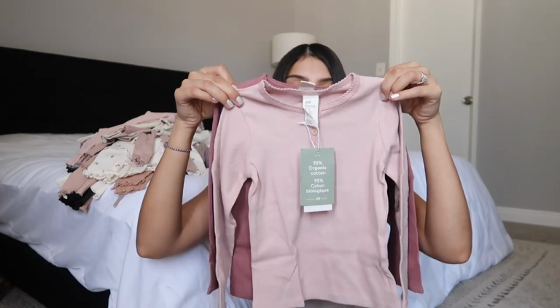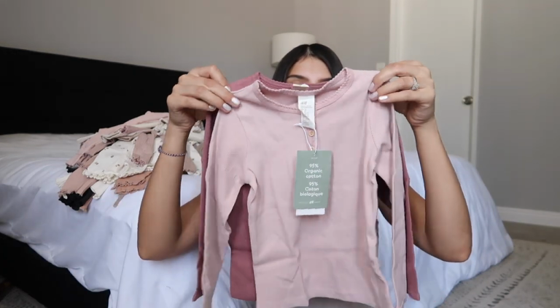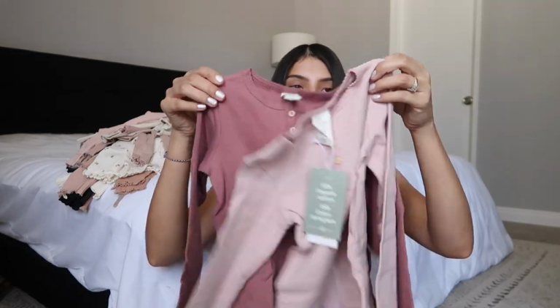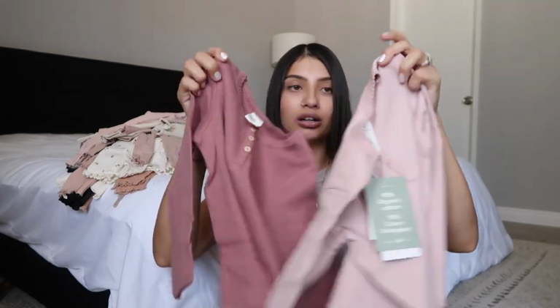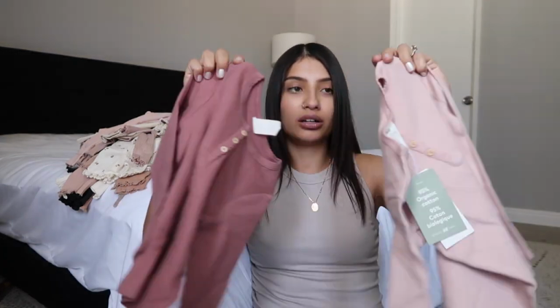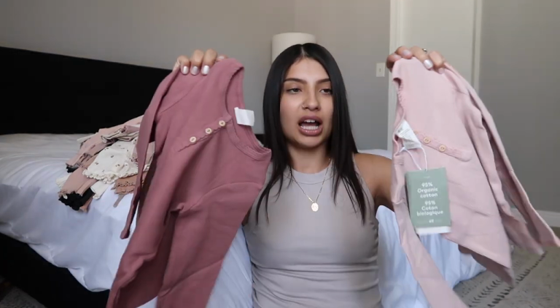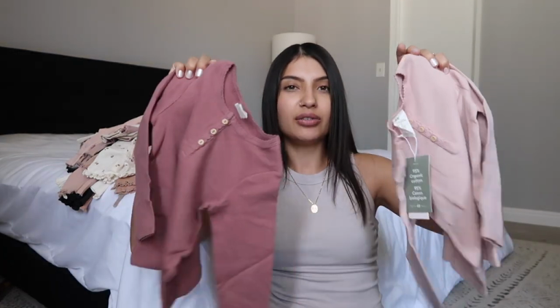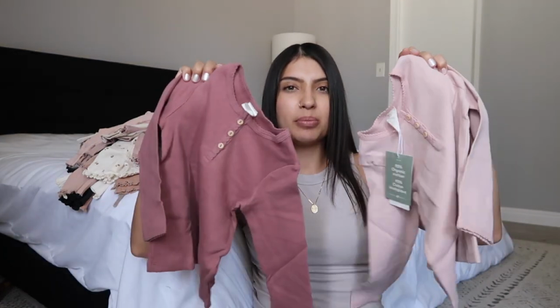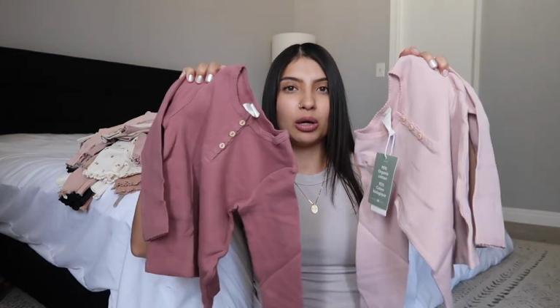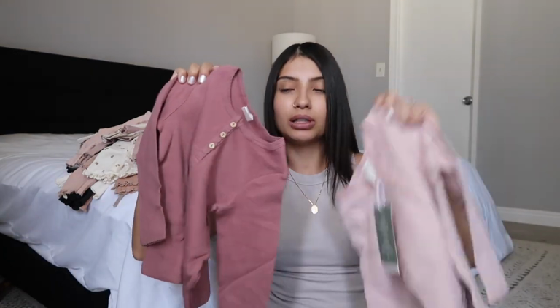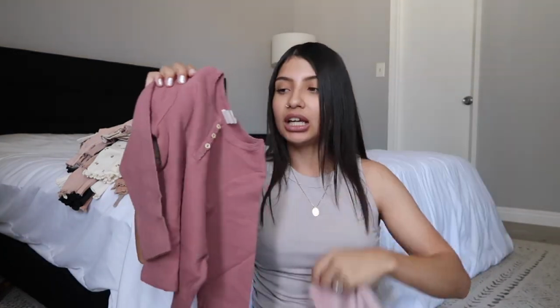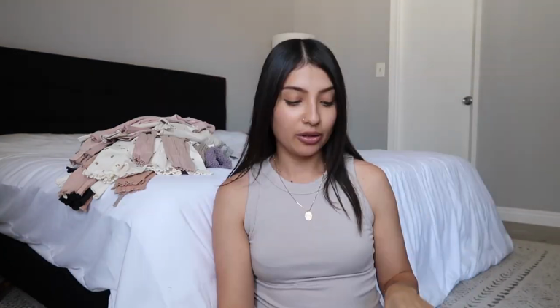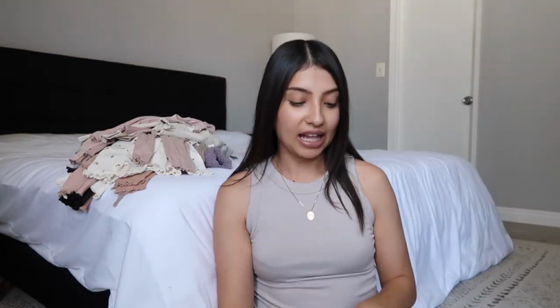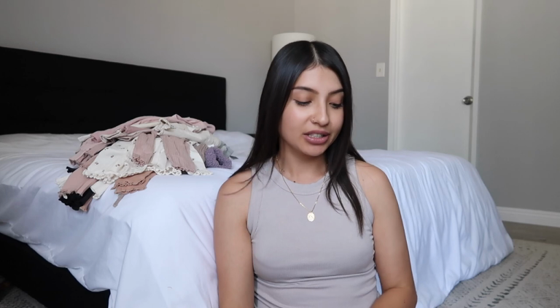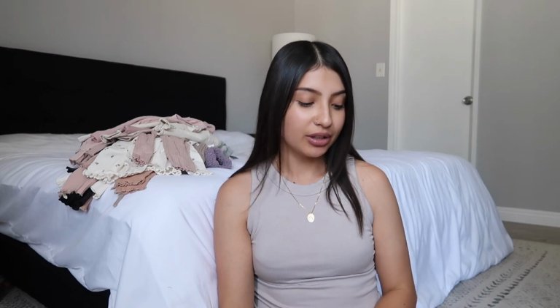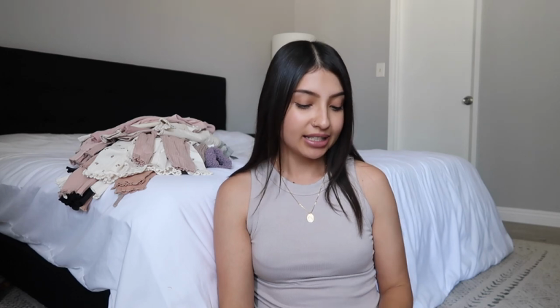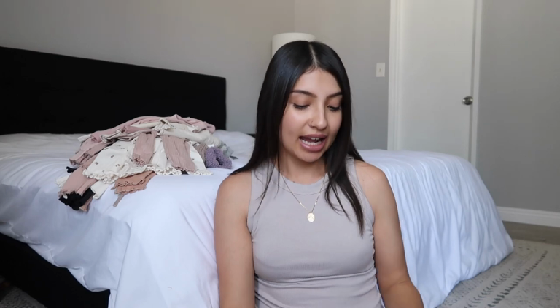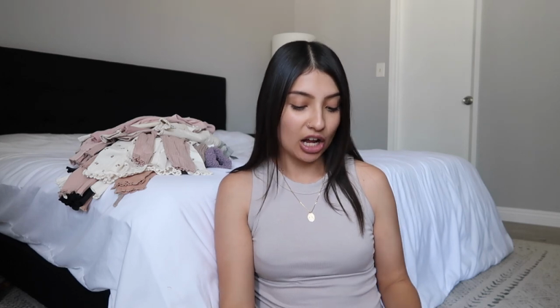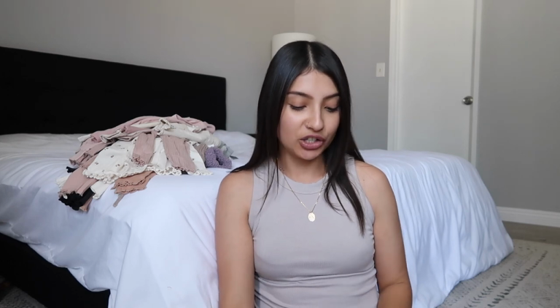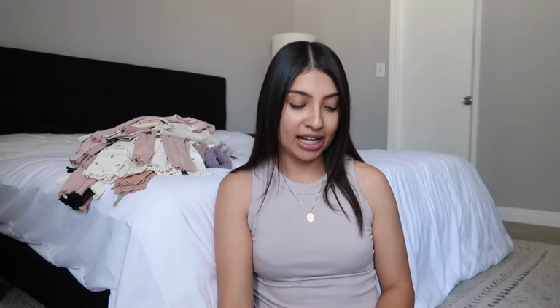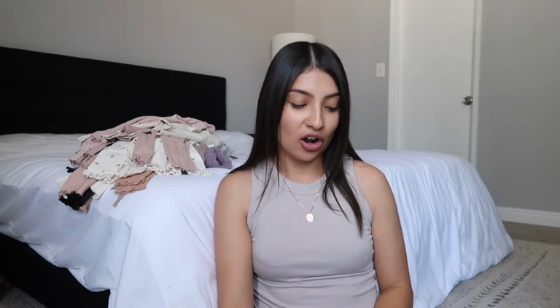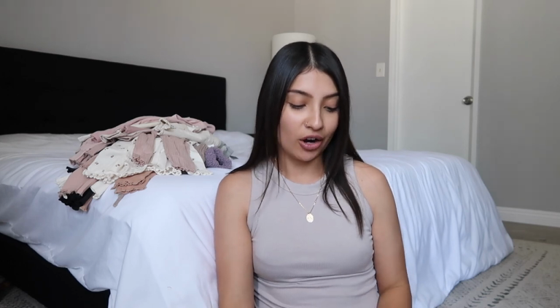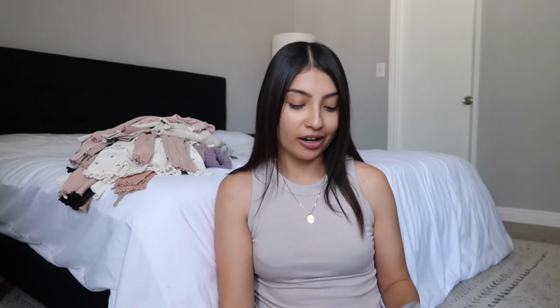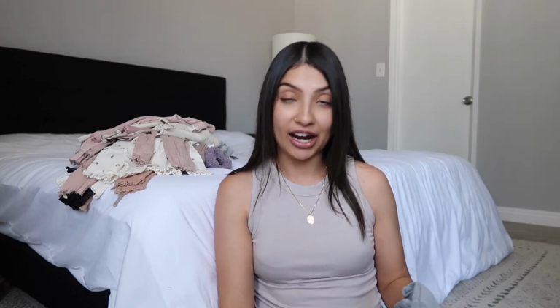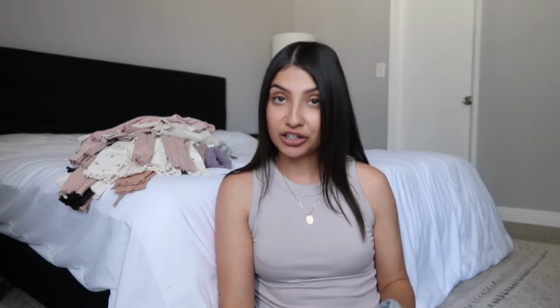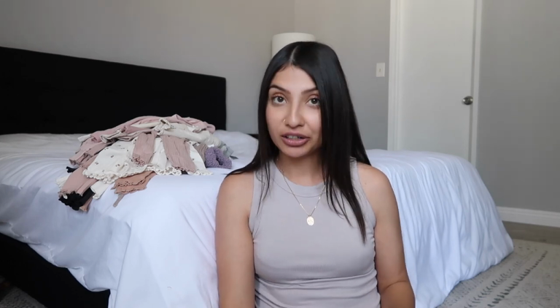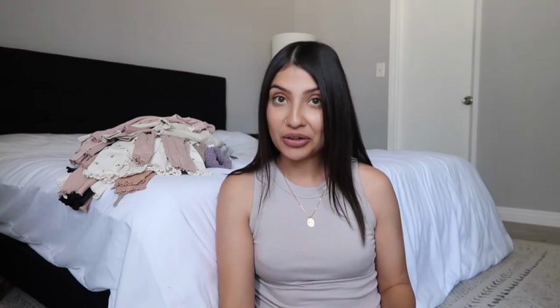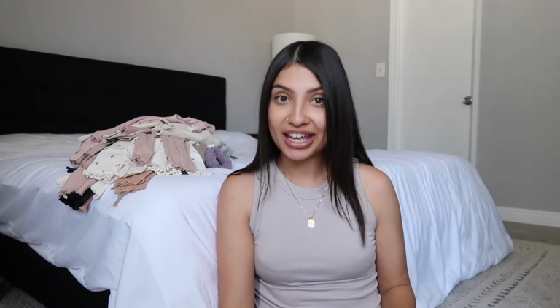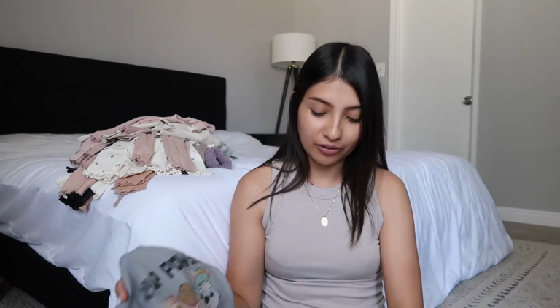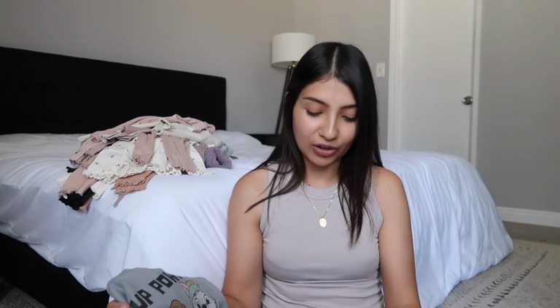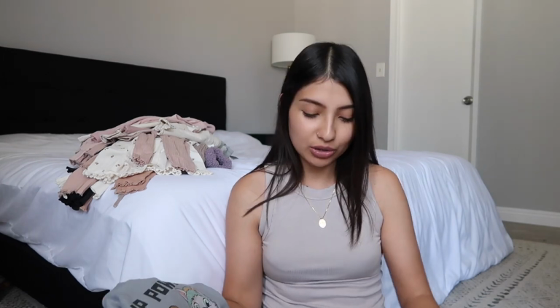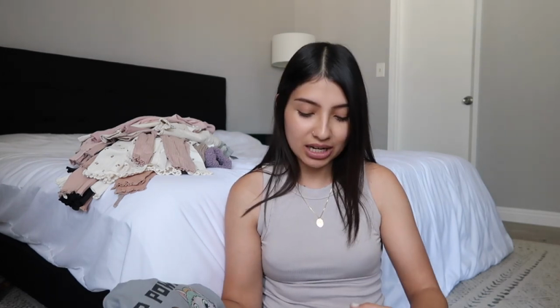I got her another two-pack of those long sleeve ribbed thermal-style tees, but these are kind of purple.